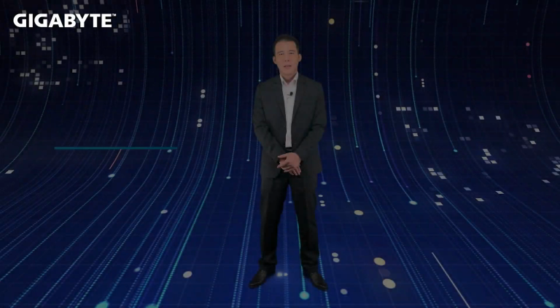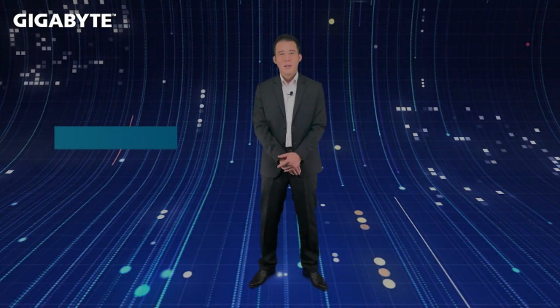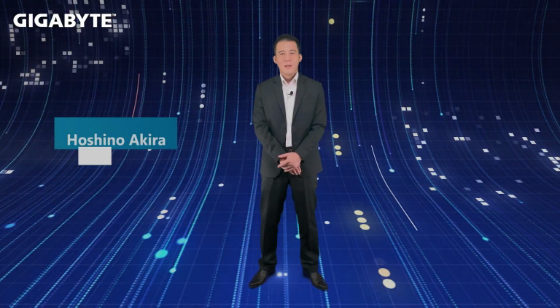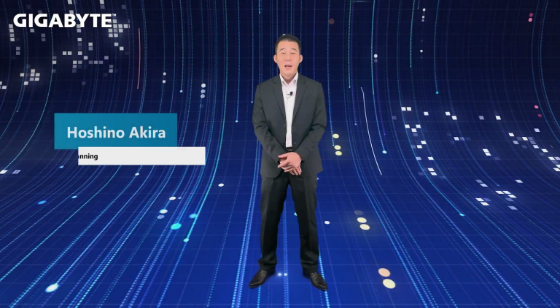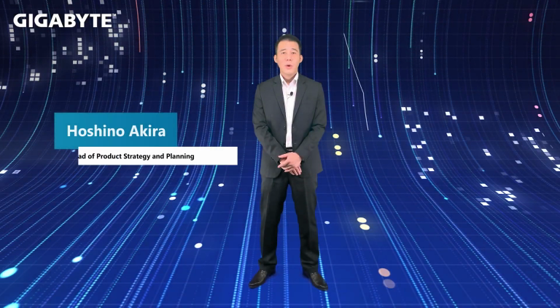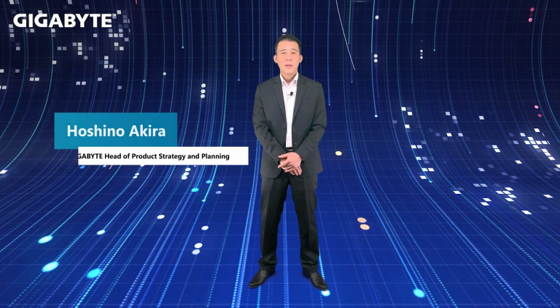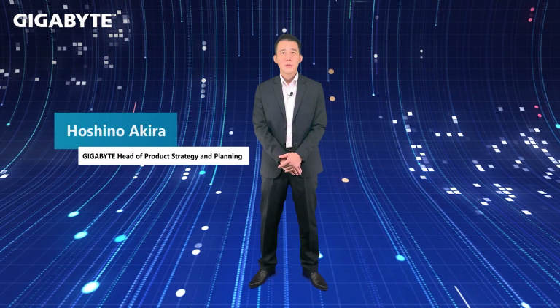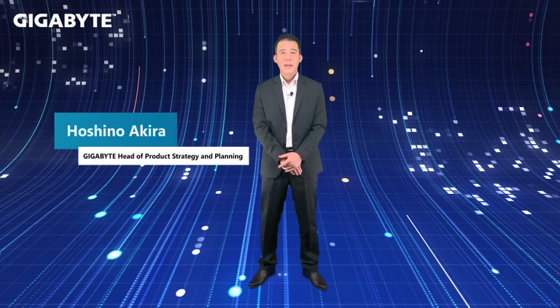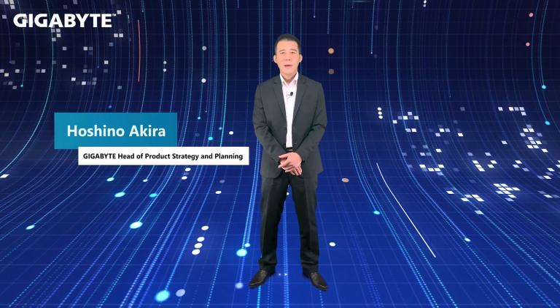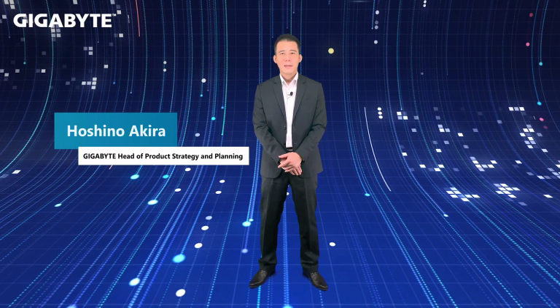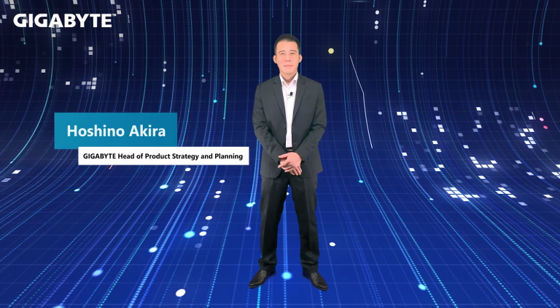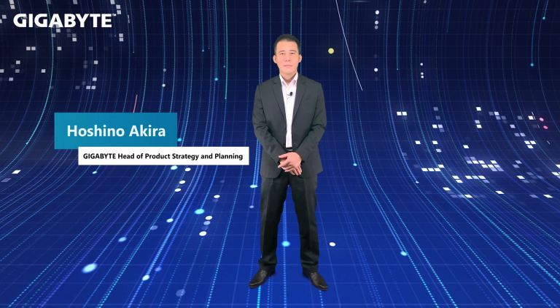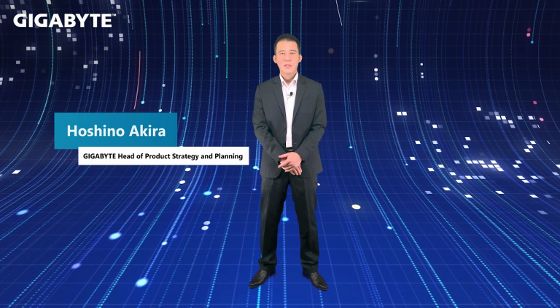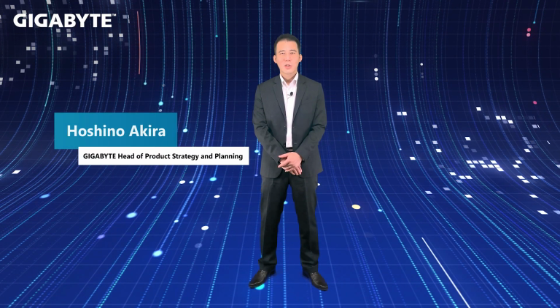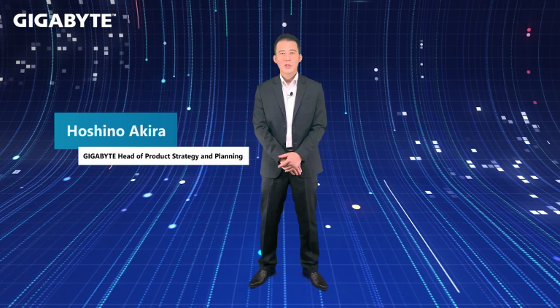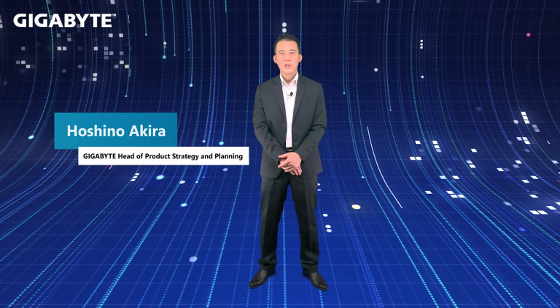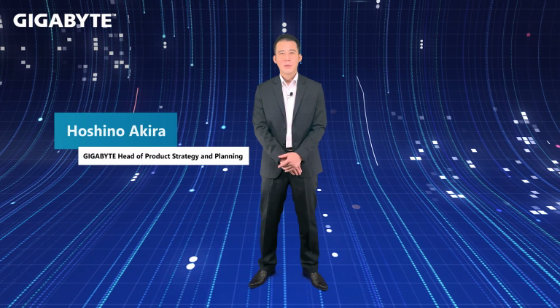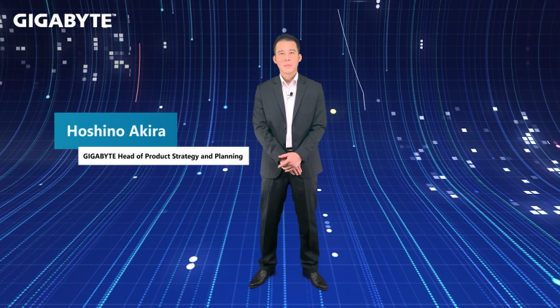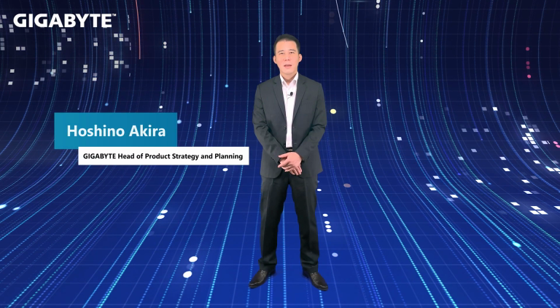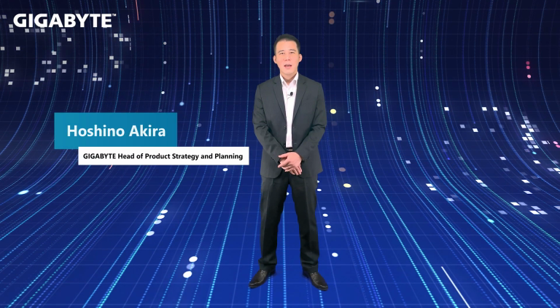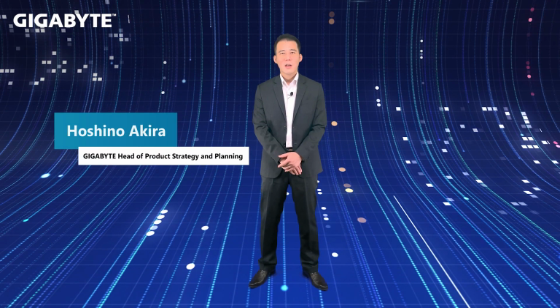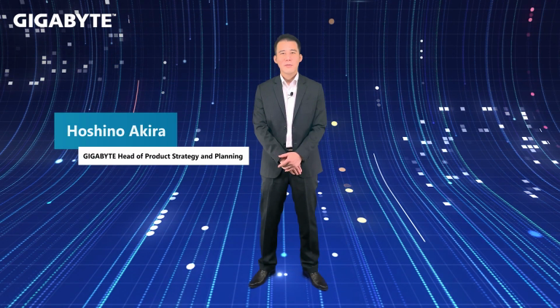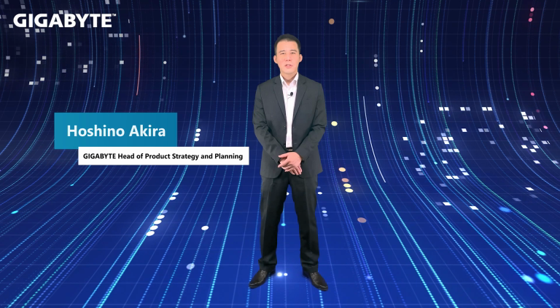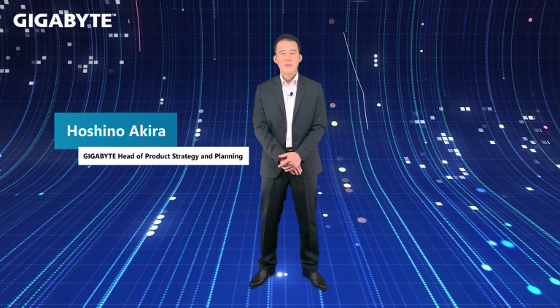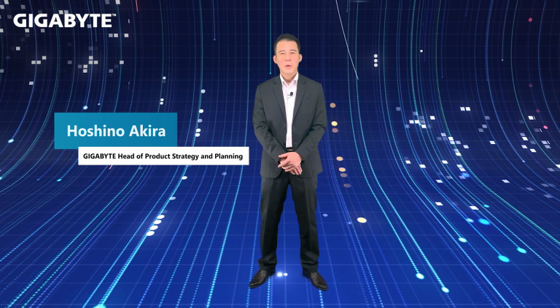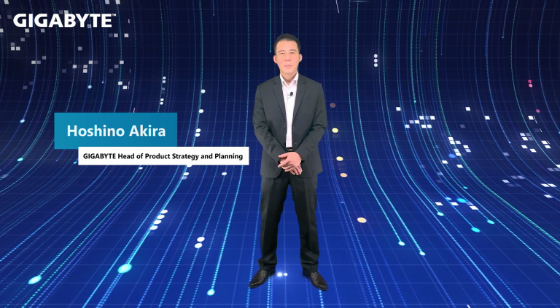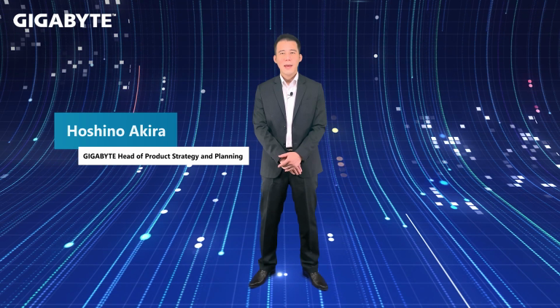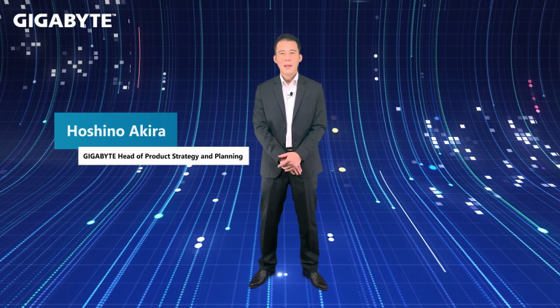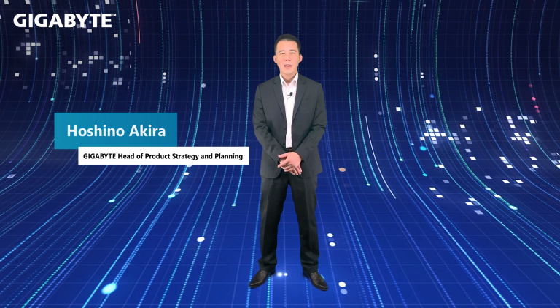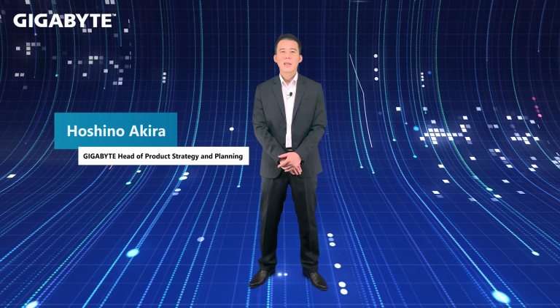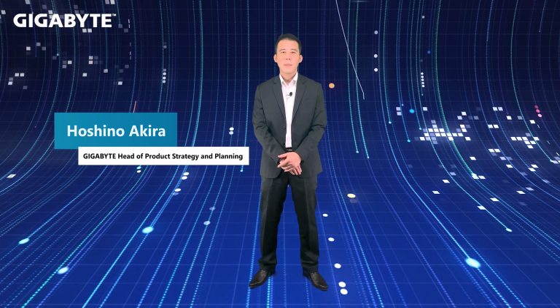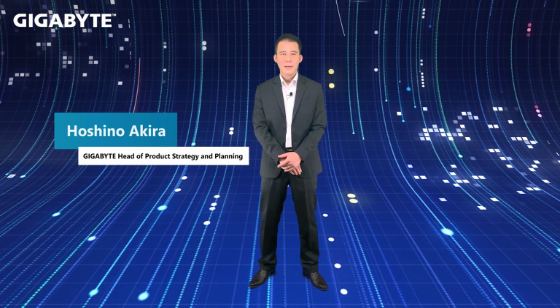Hi, welcome to GearBuy. This is Hoshino, Head of Server Product Planning at GearBuy.